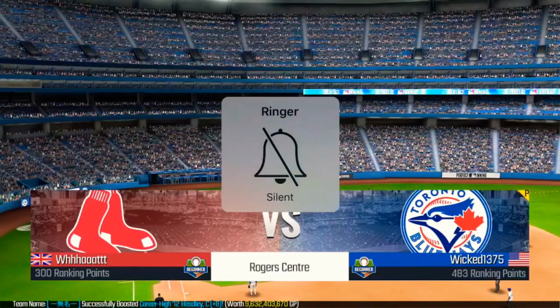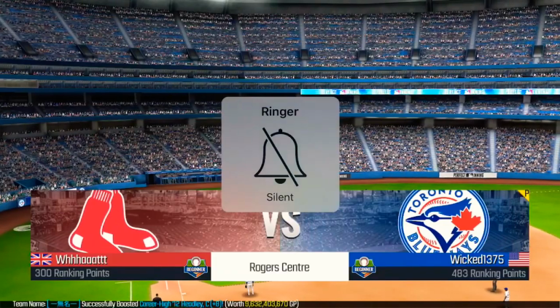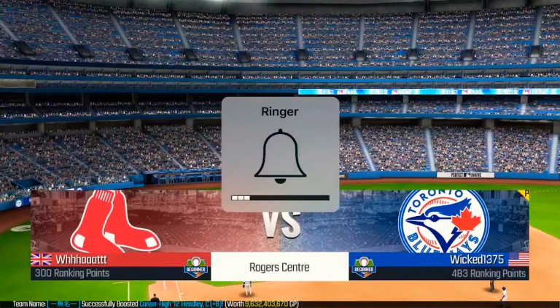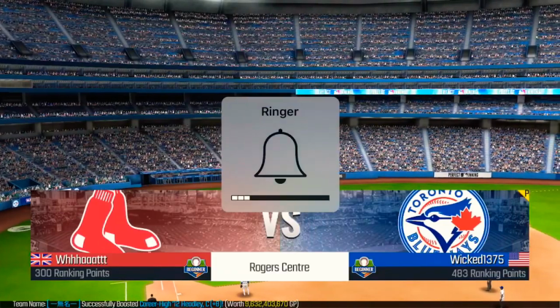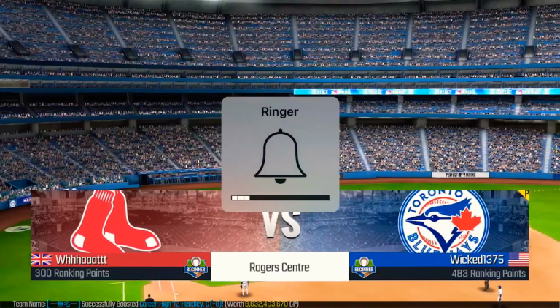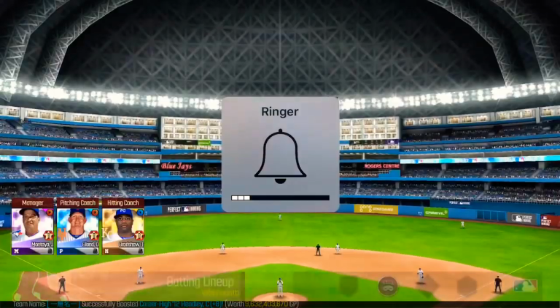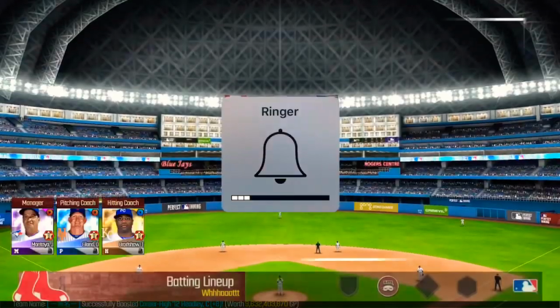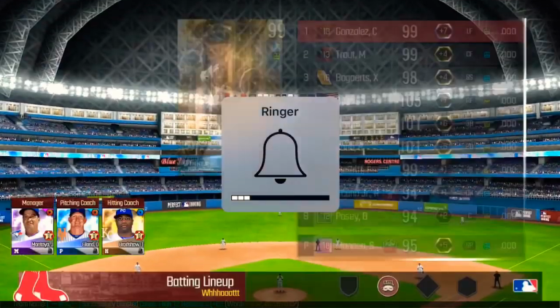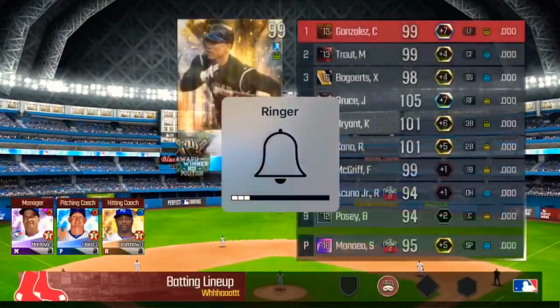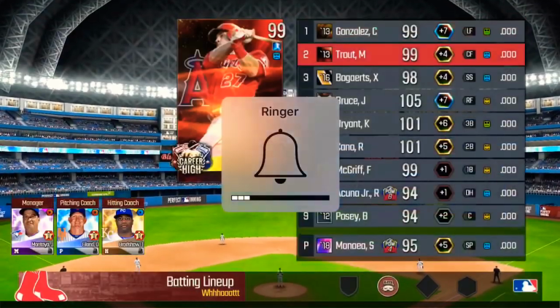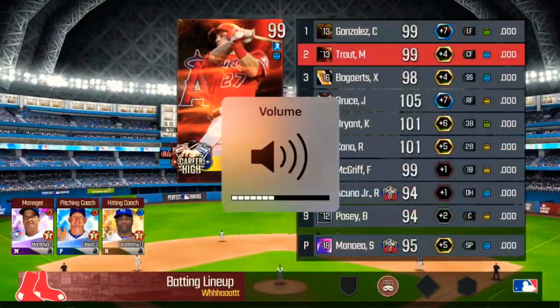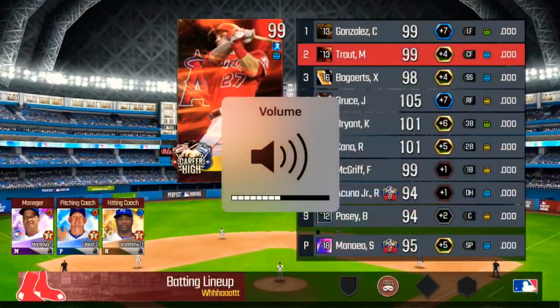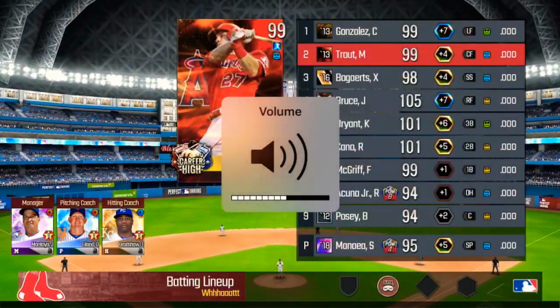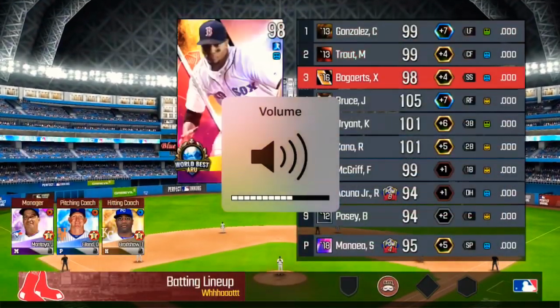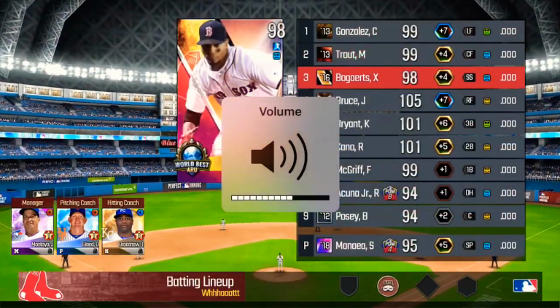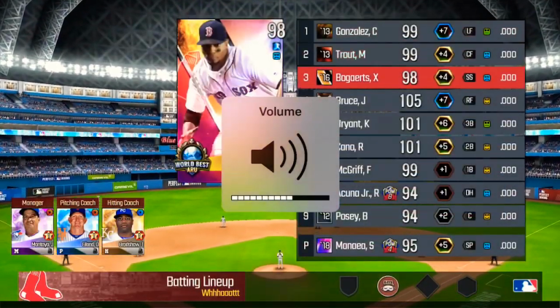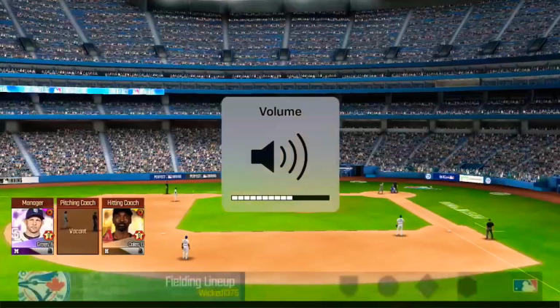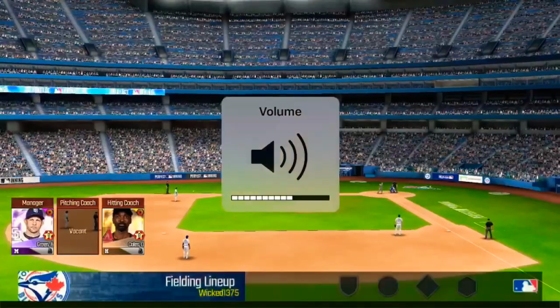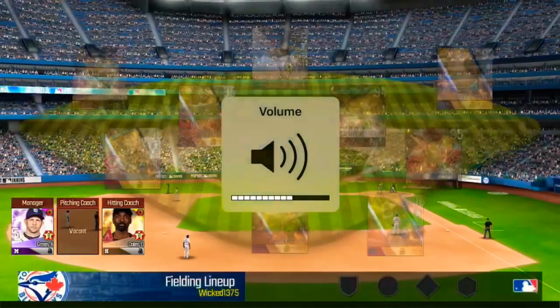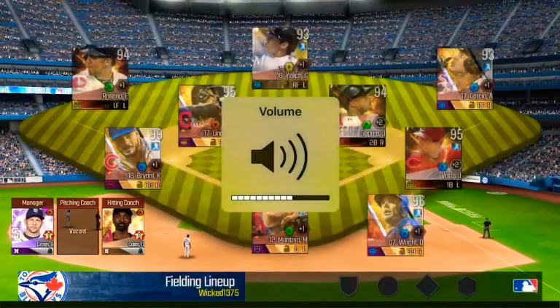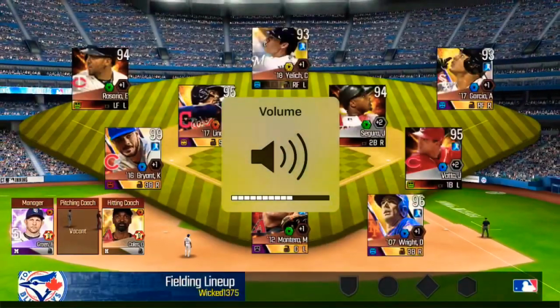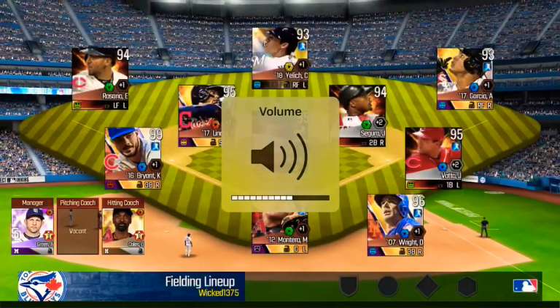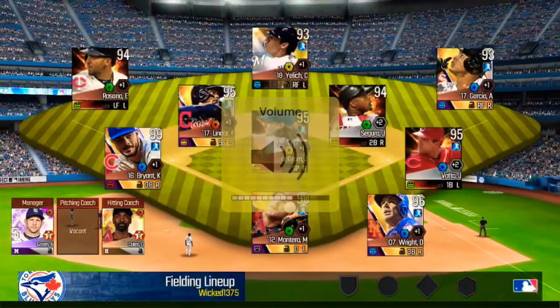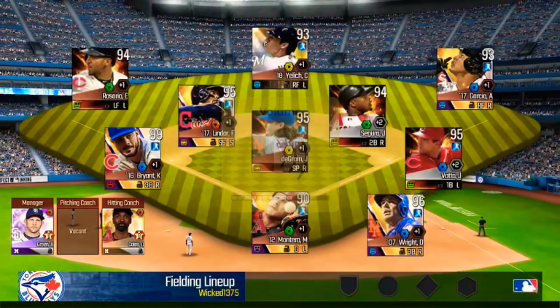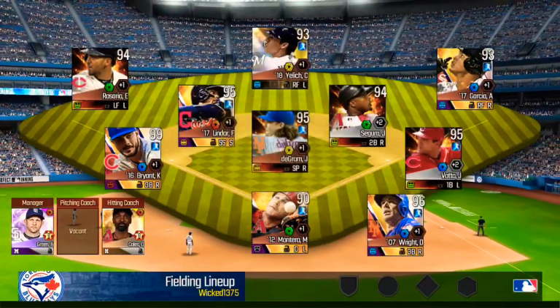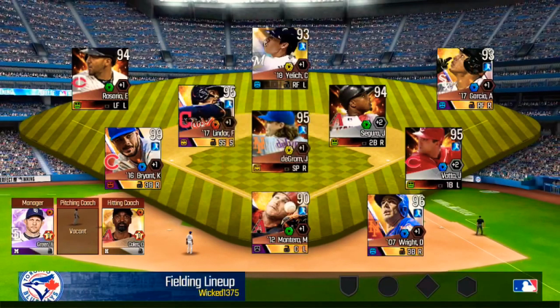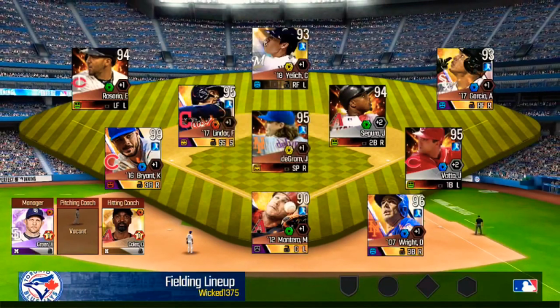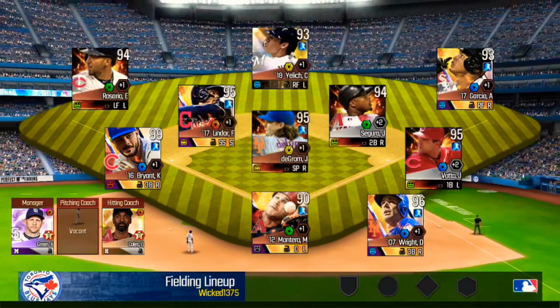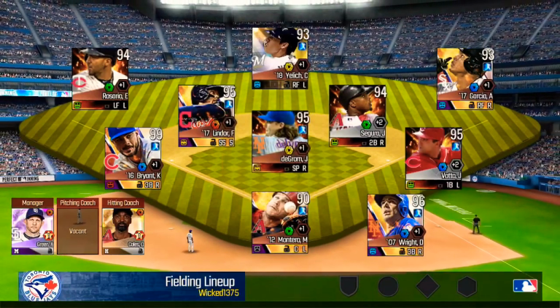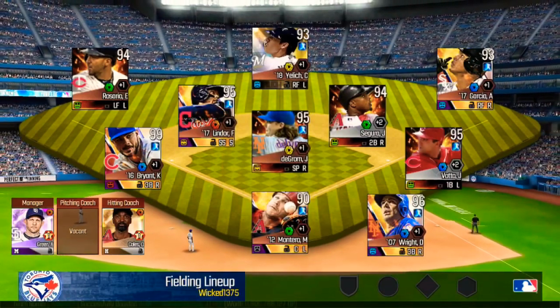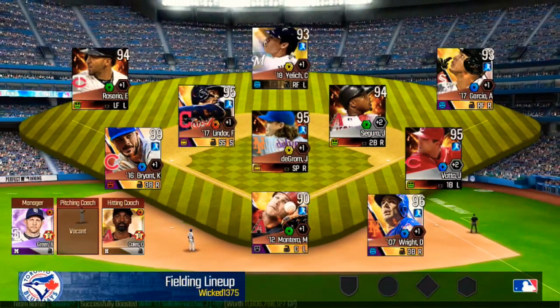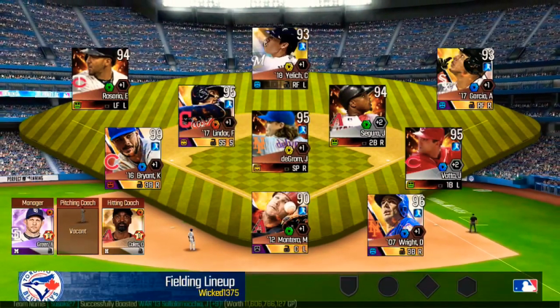Coming at you live from Rogers Center. Joe Buck here, coming at you live. And what a day it is for baseball.